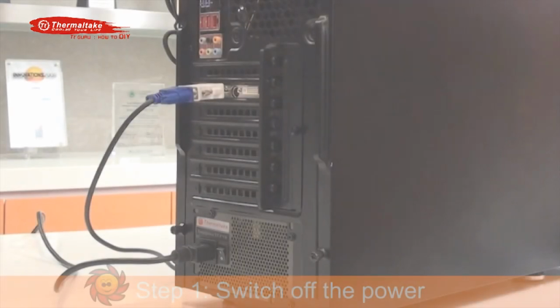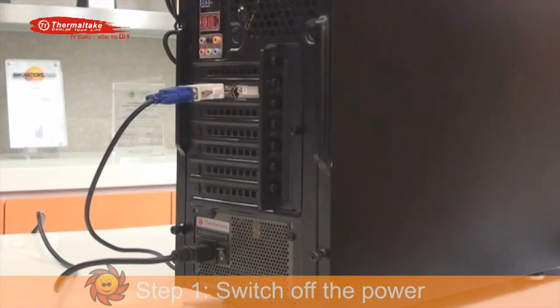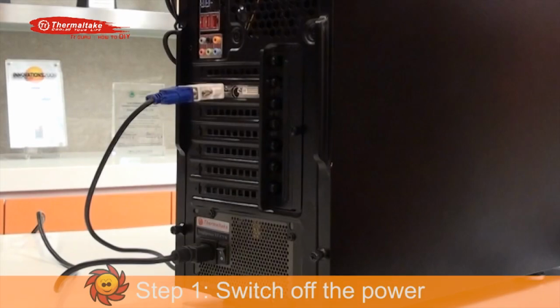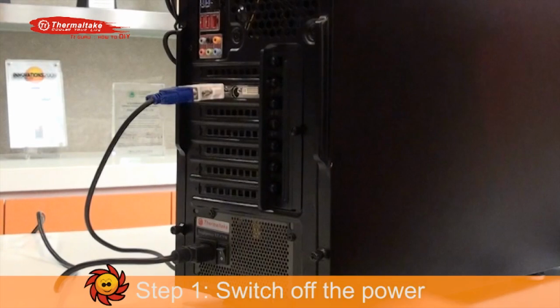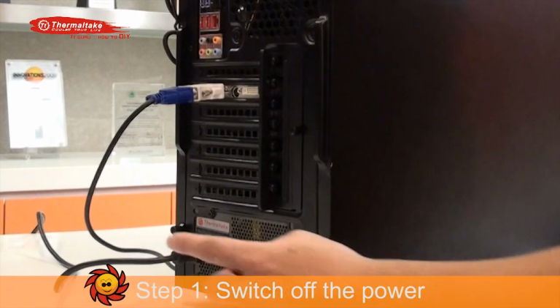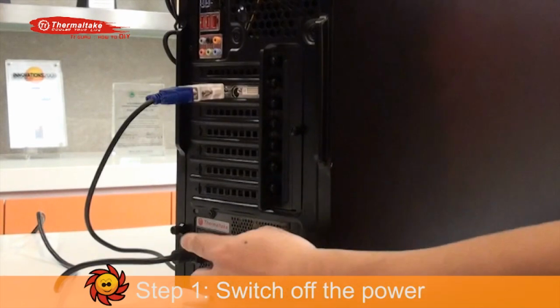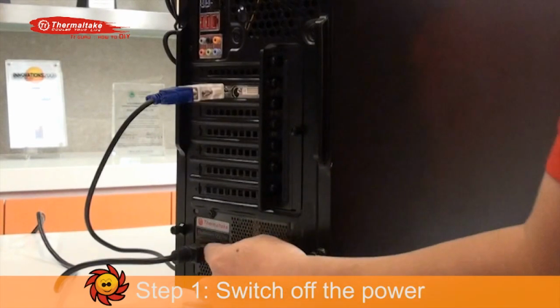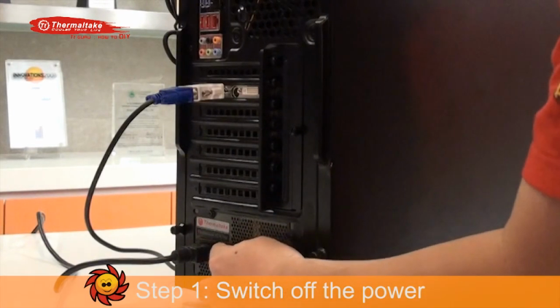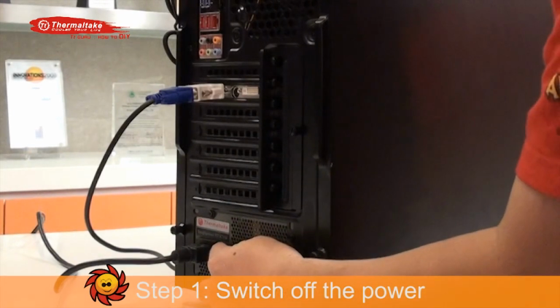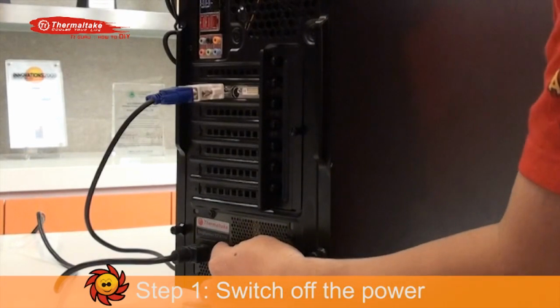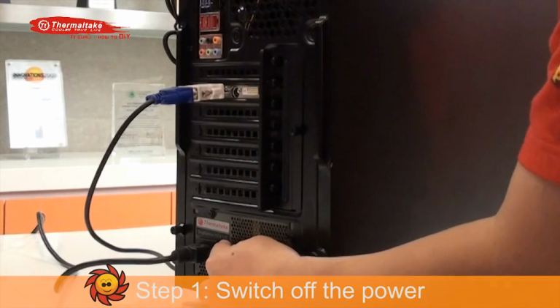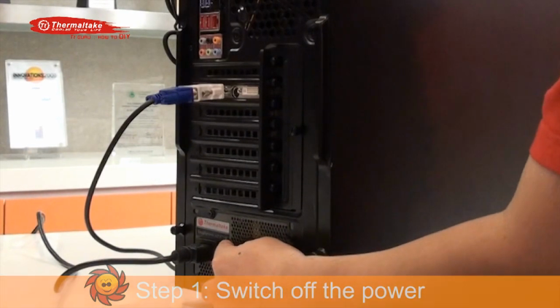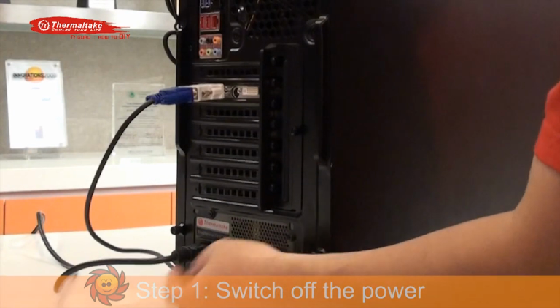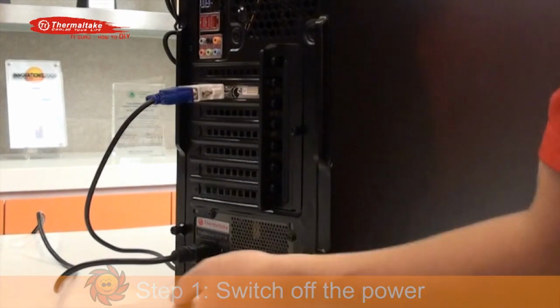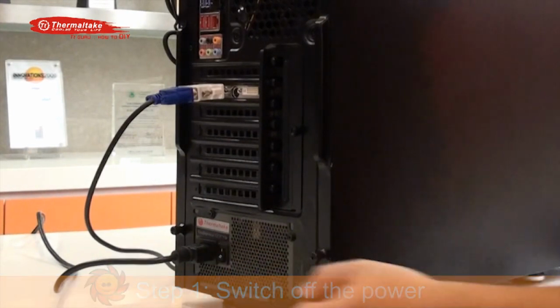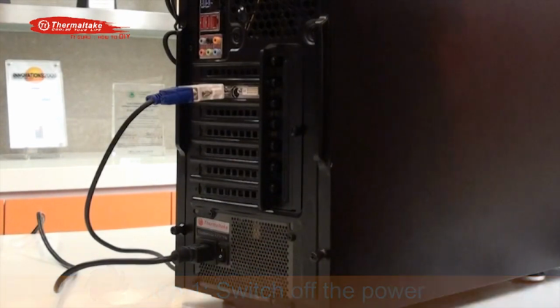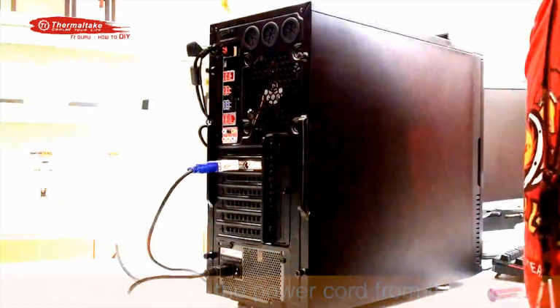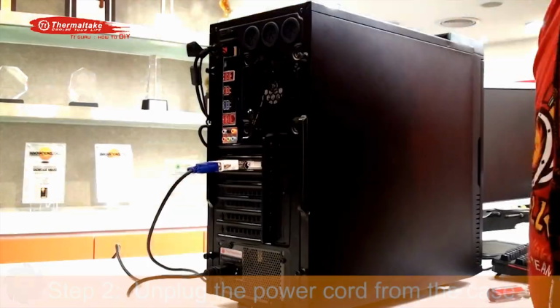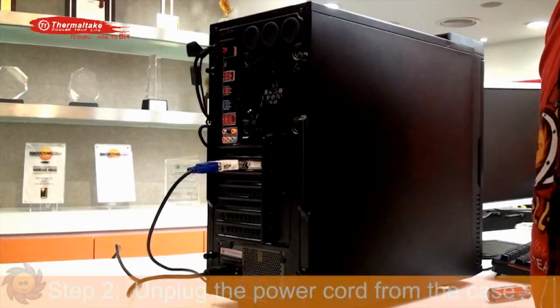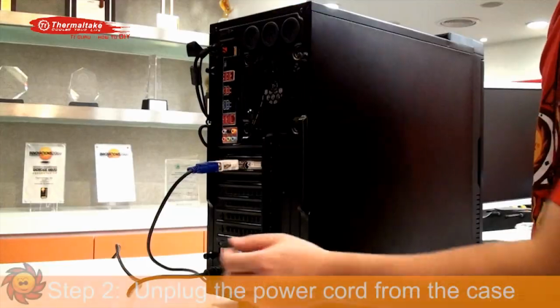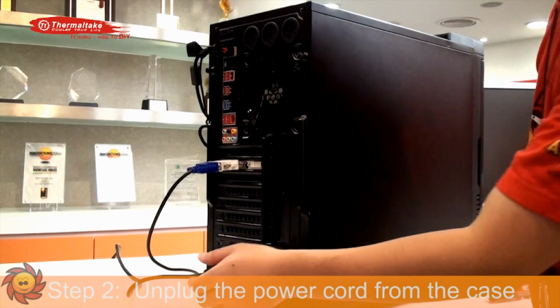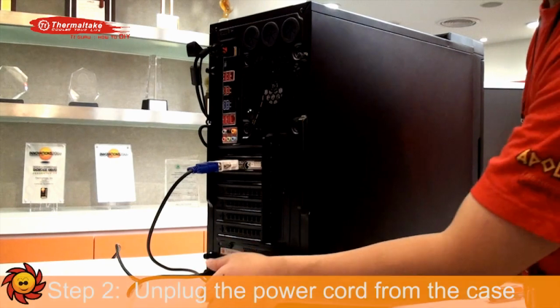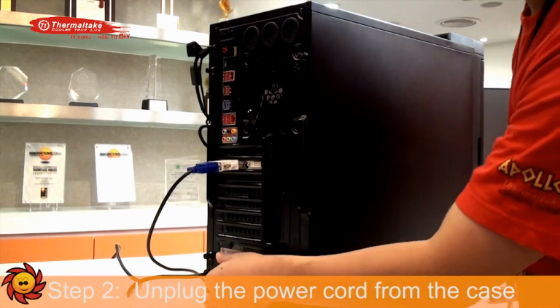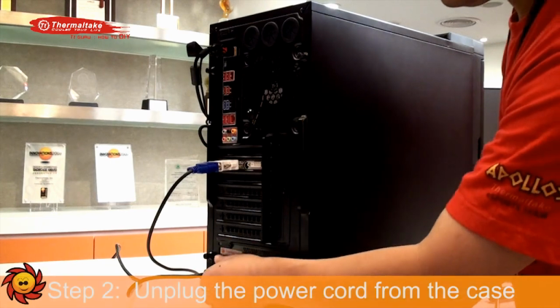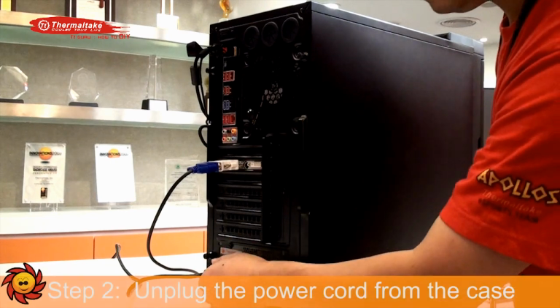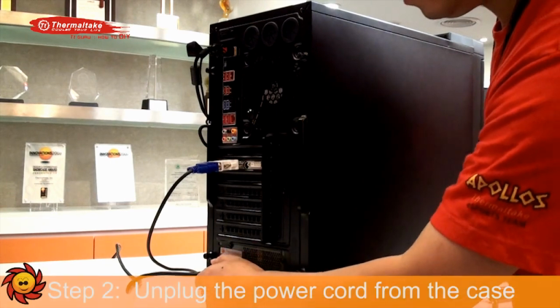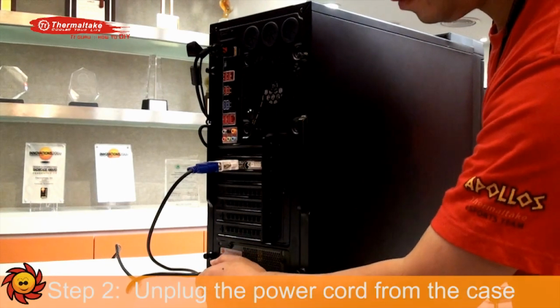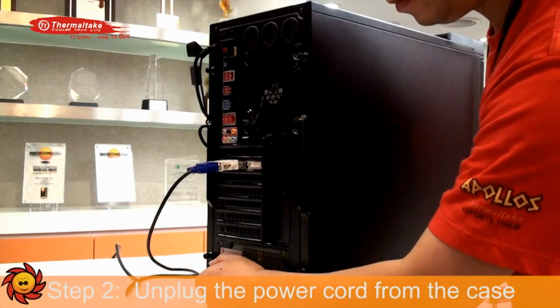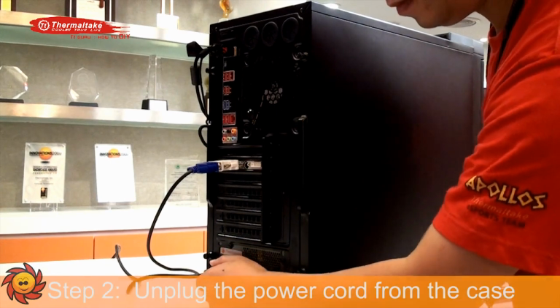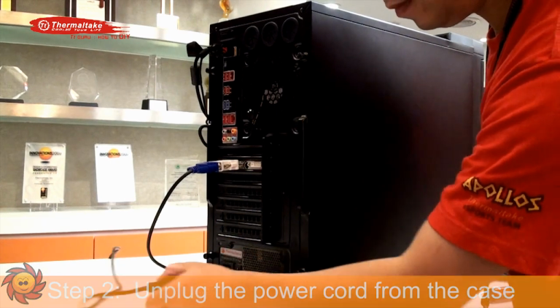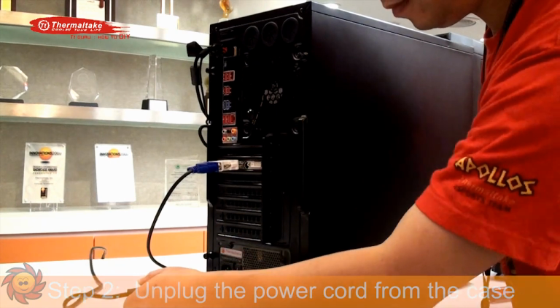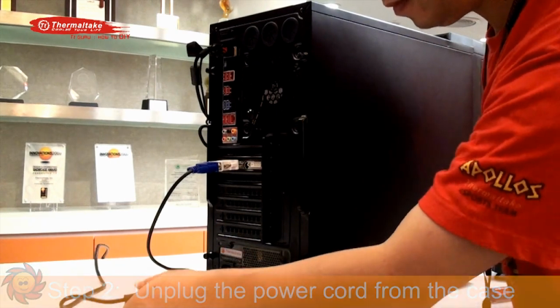Step 1: Switch off the power. Disconnect the power cord from the case first.